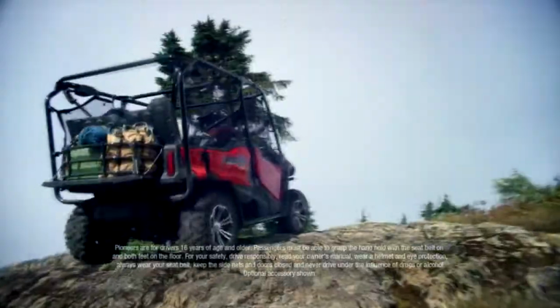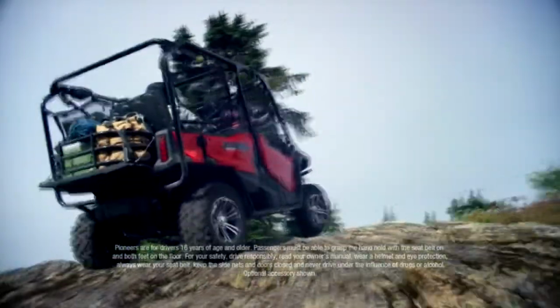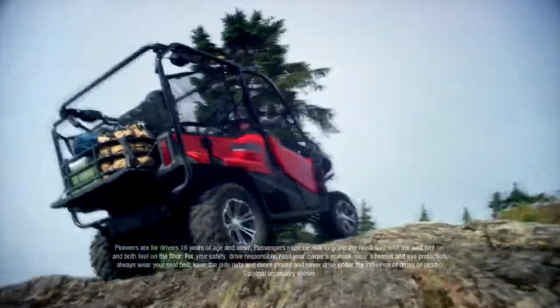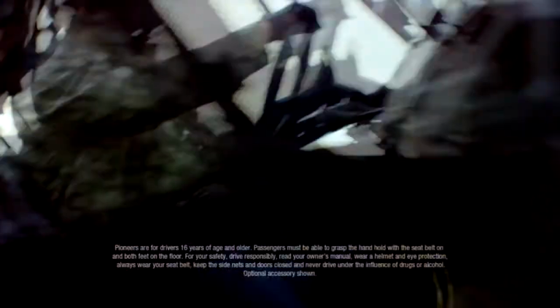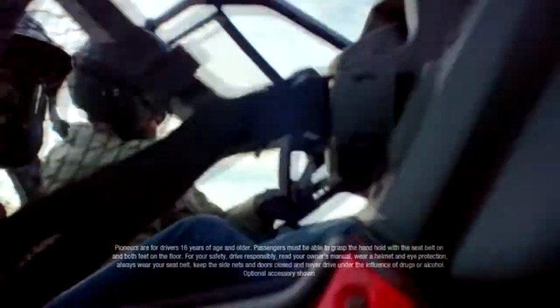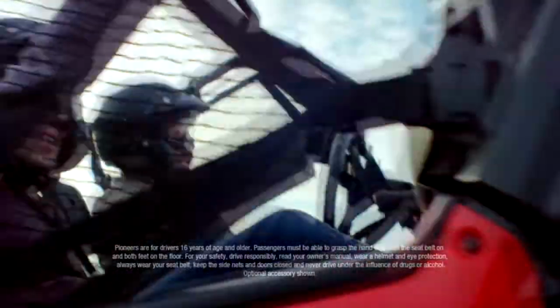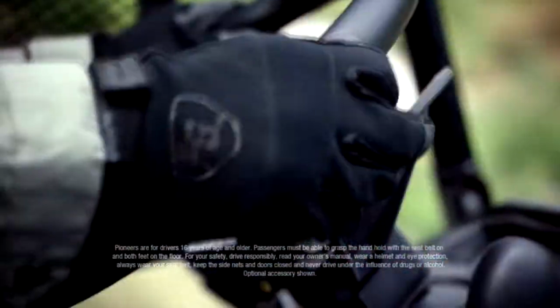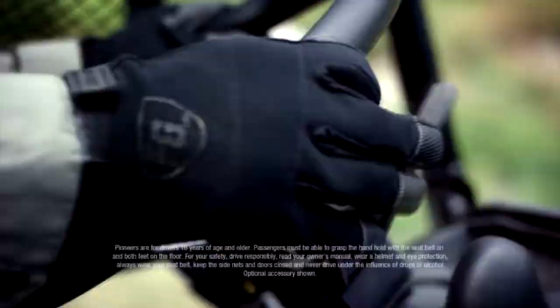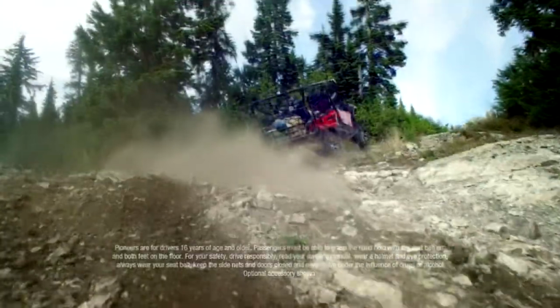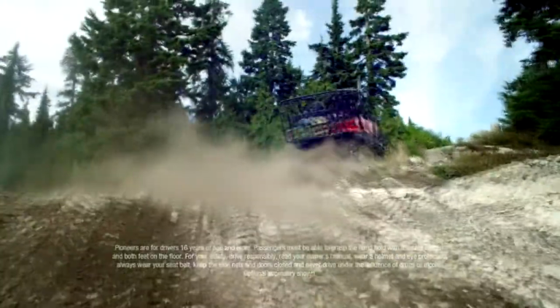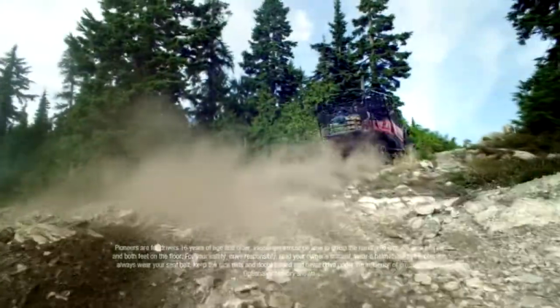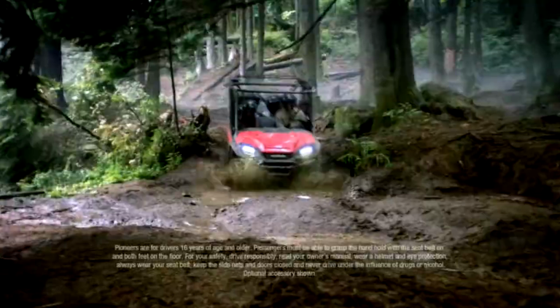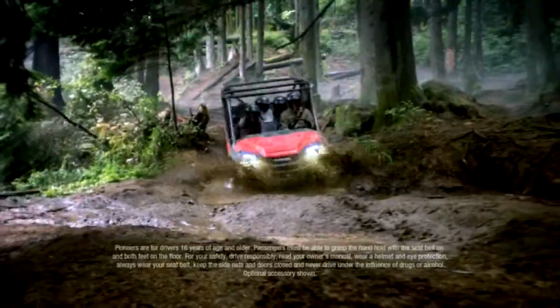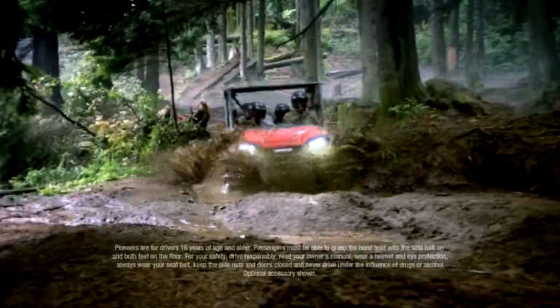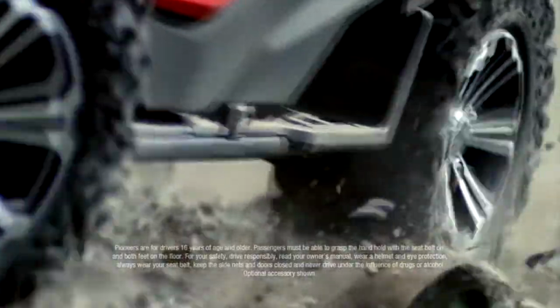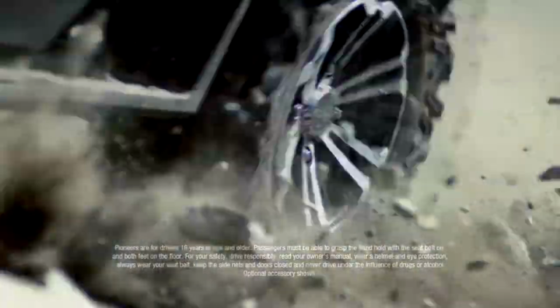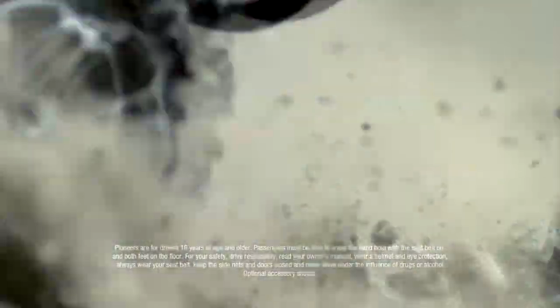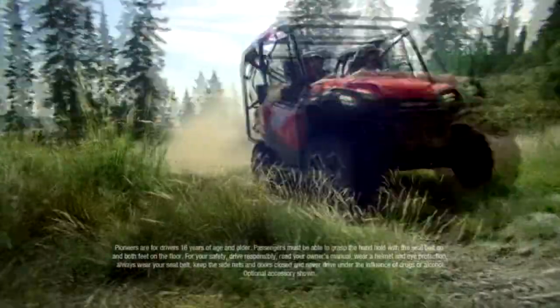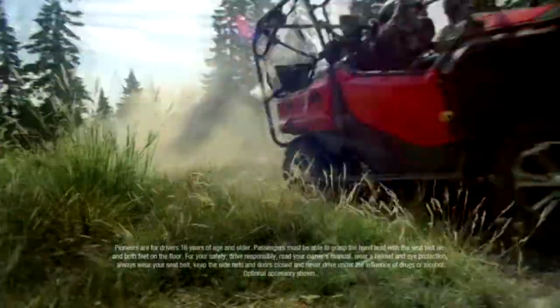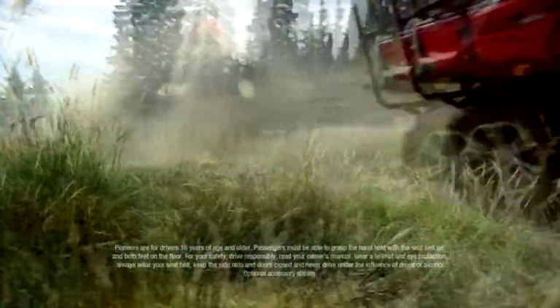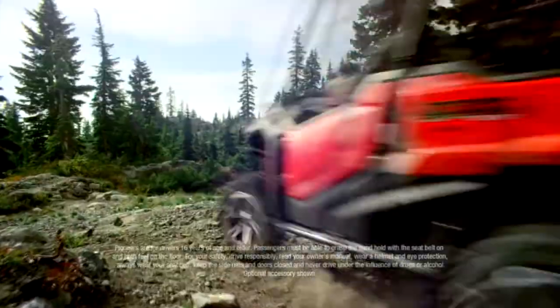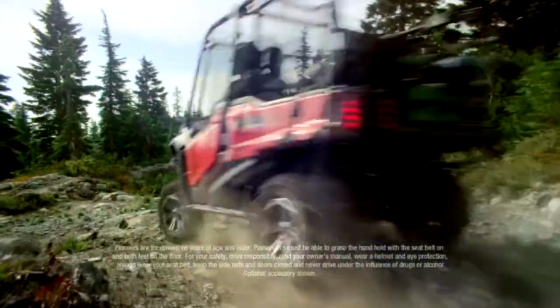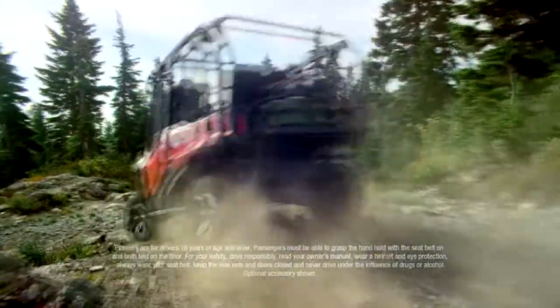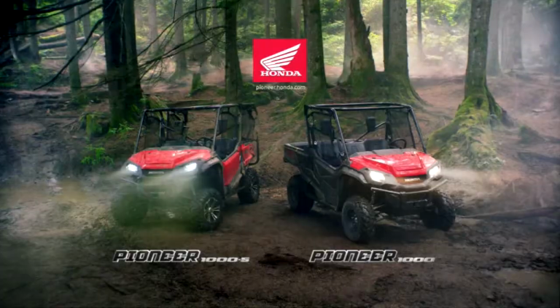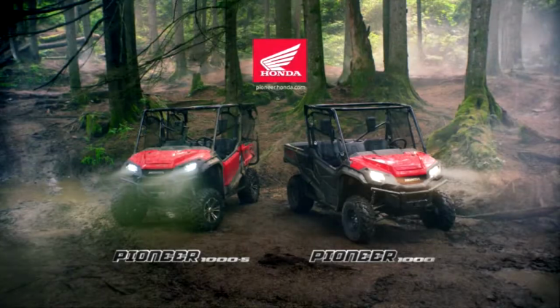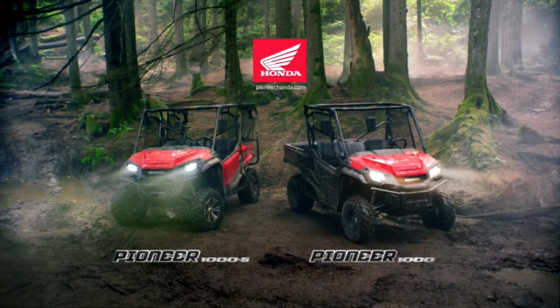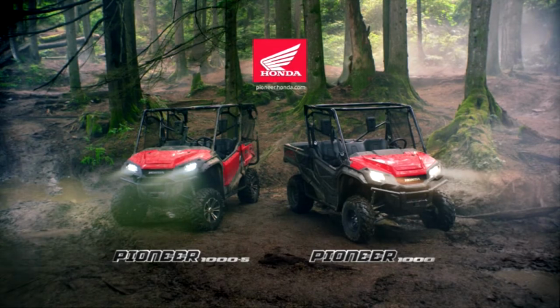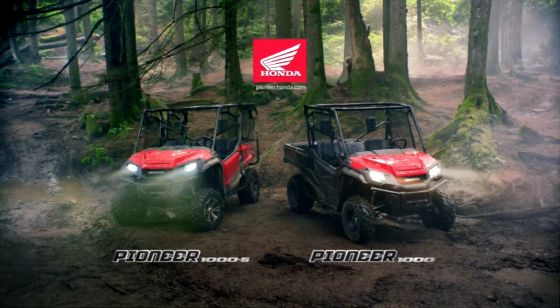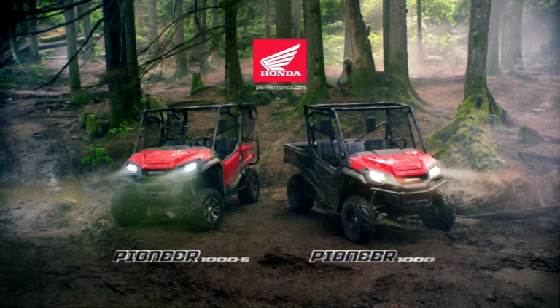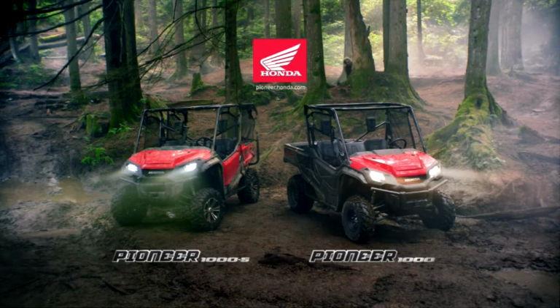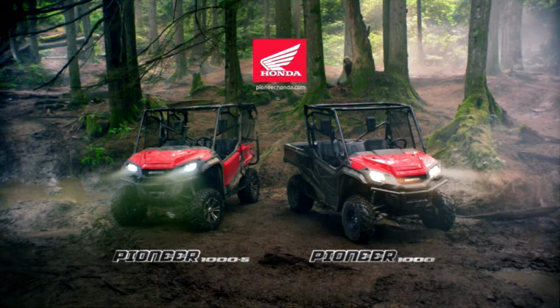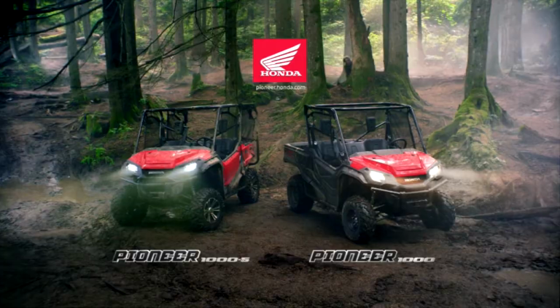The new Honda Pioneer 1000 with the best-in-class engine and six-speed fully automatic dual-clutch transmission. Pioneer 1000 from Honda.